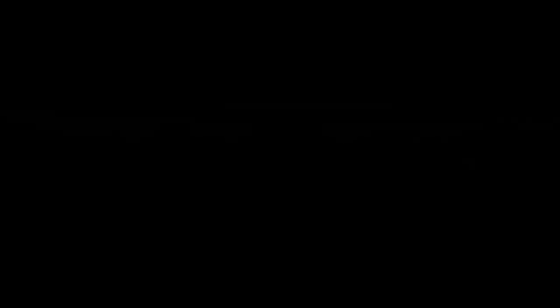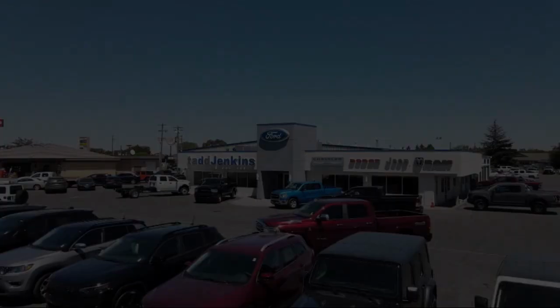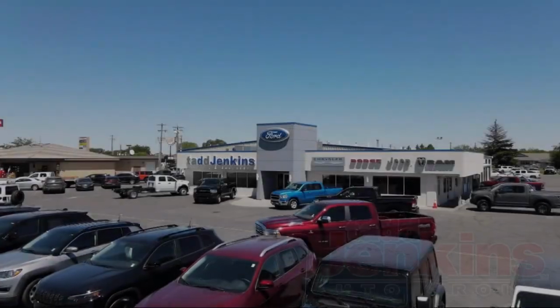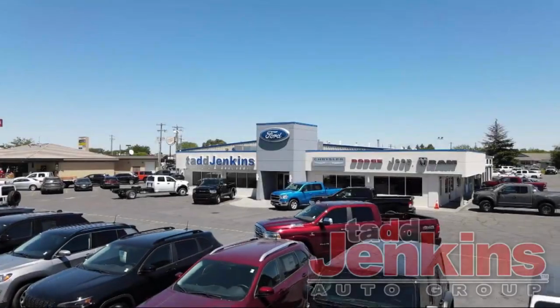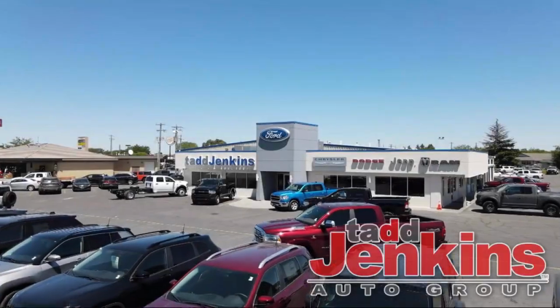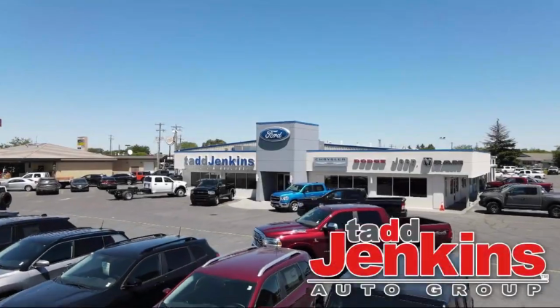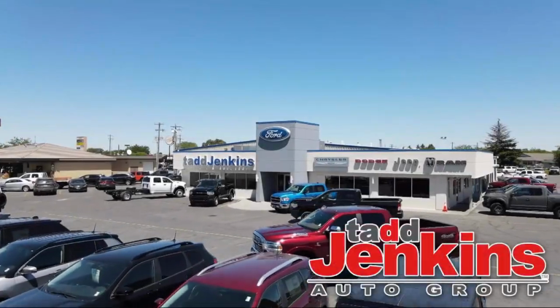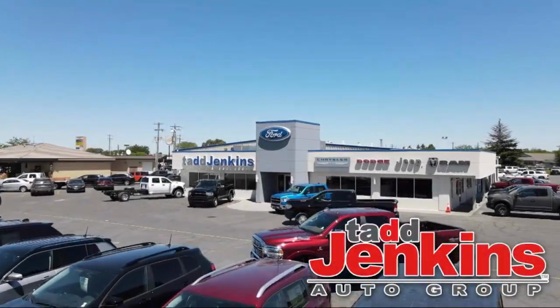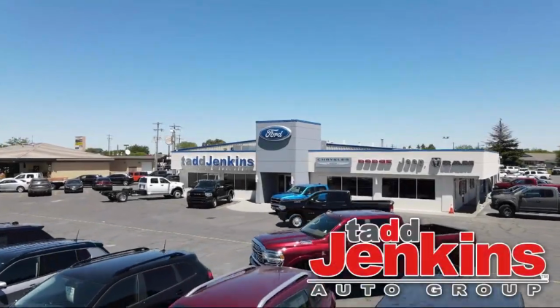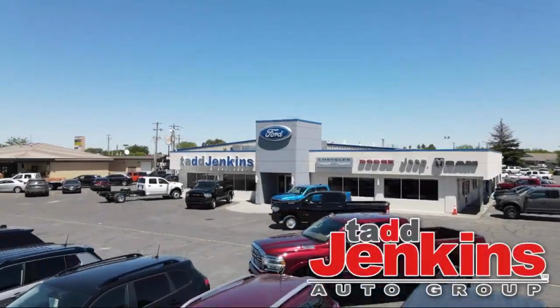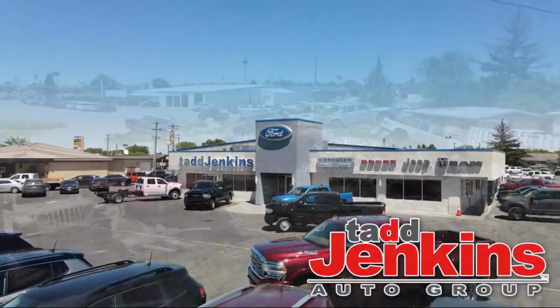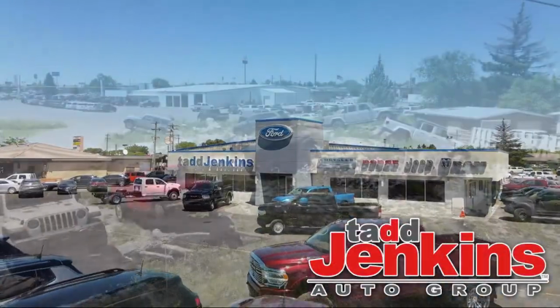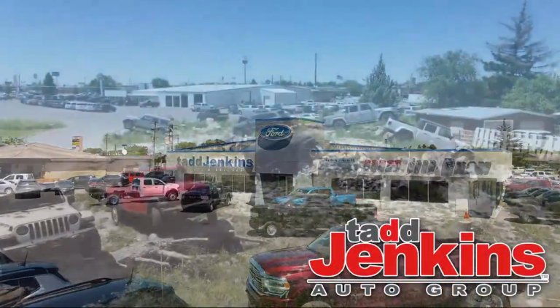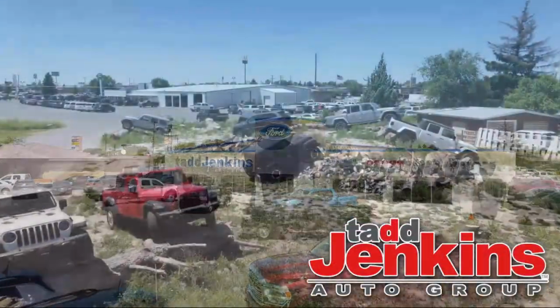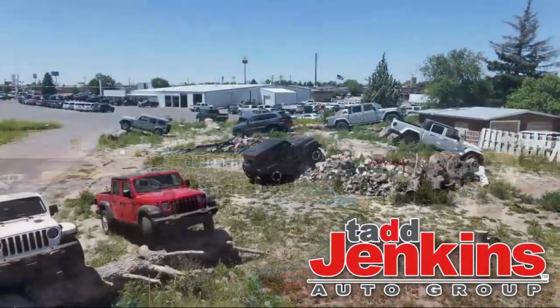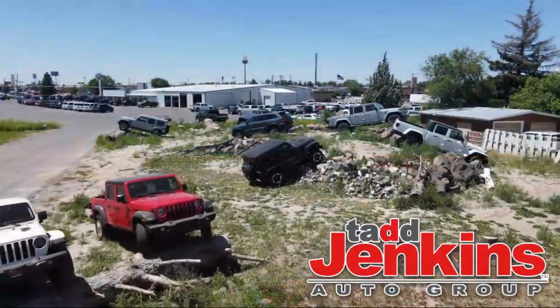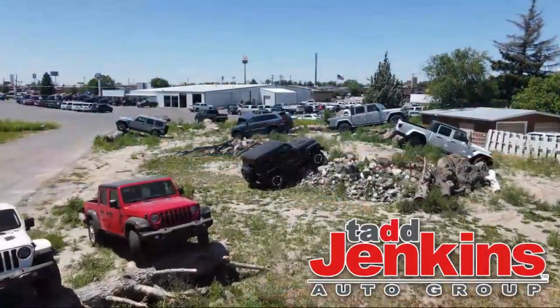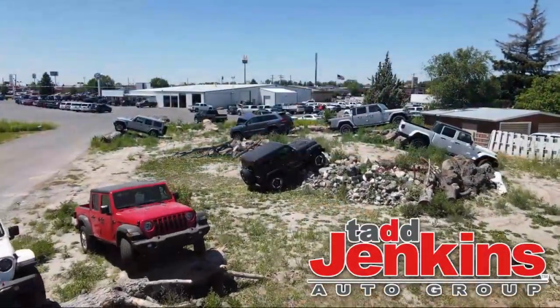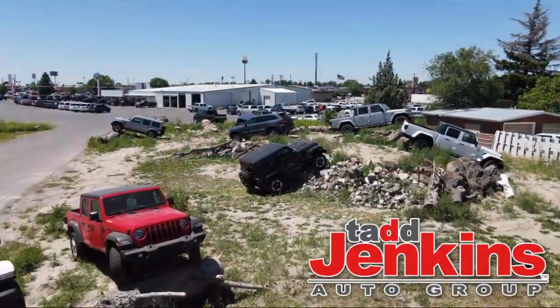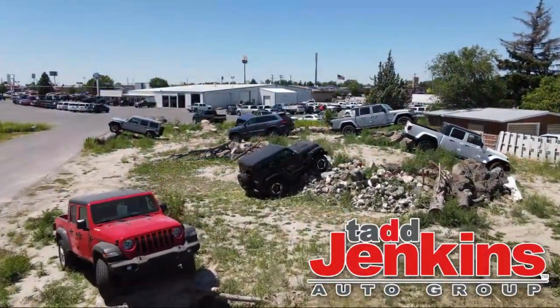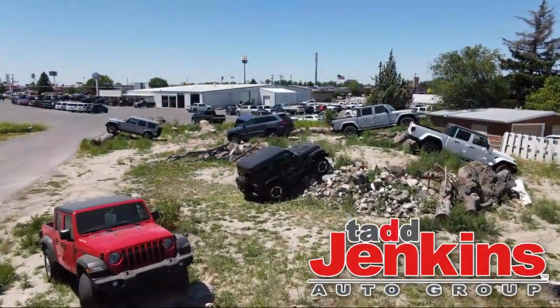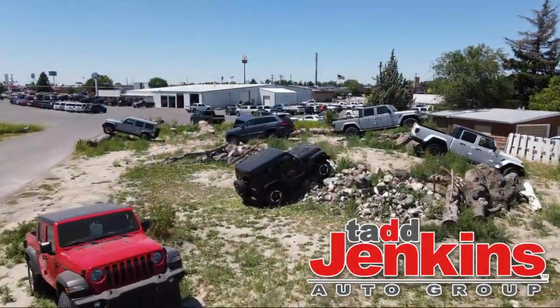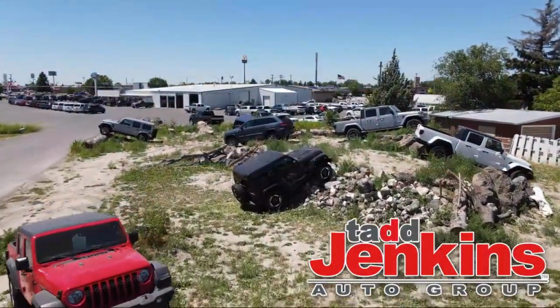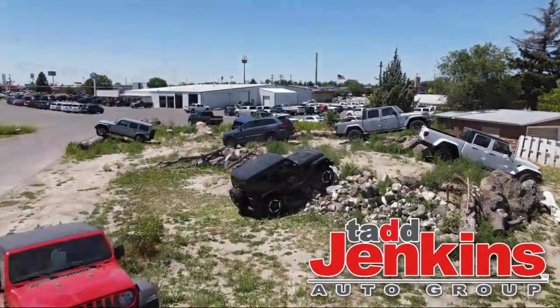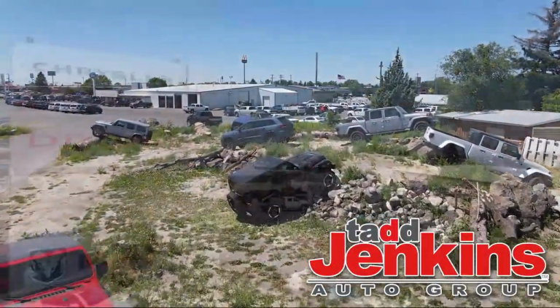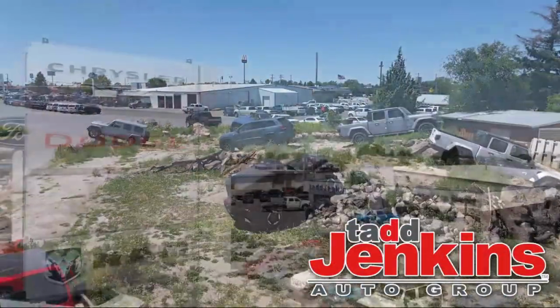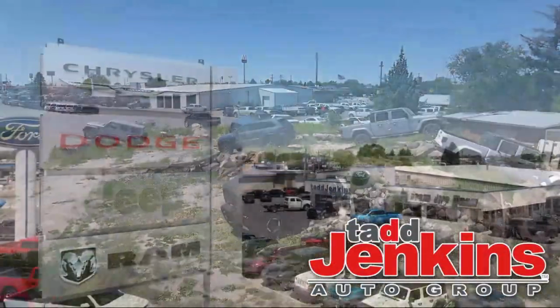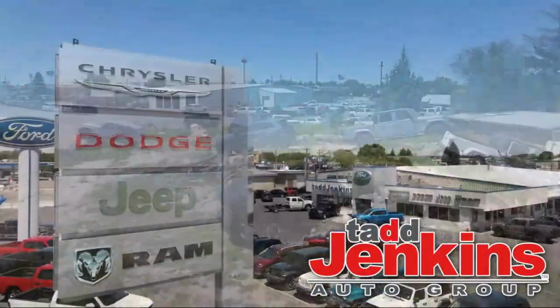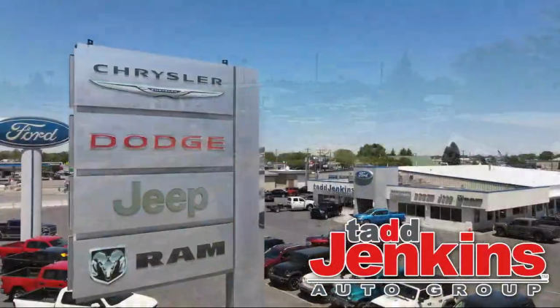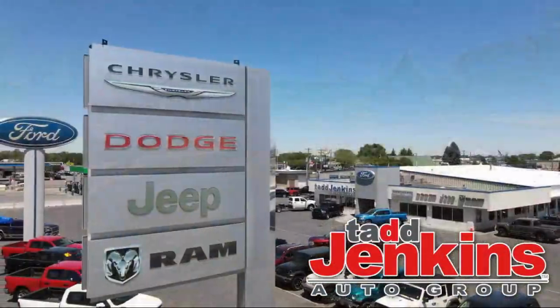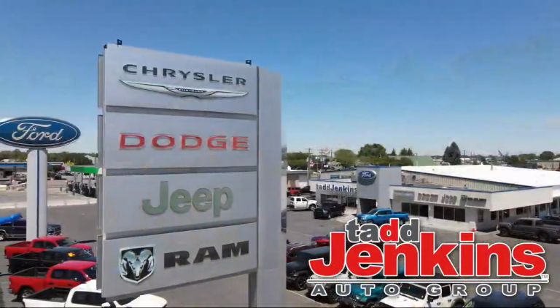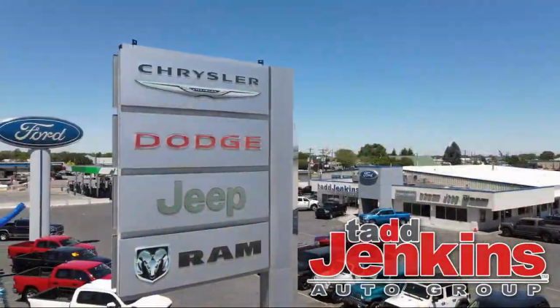Welcome to Tad Jenkins Chevy, and here's a look at one of our great vehicles for sale.